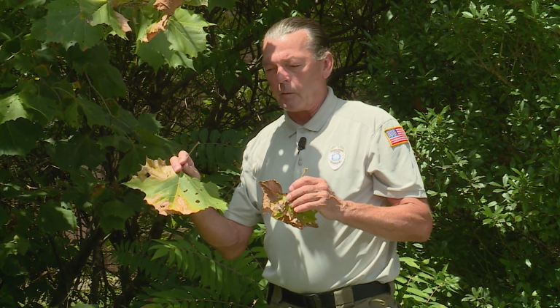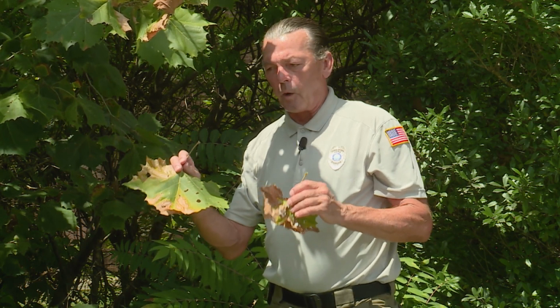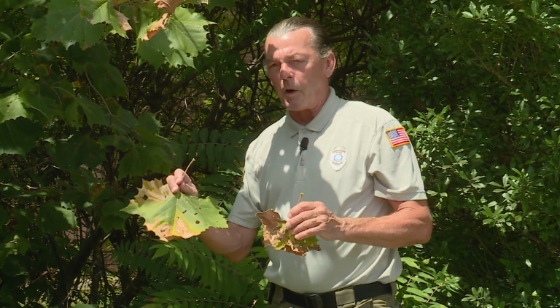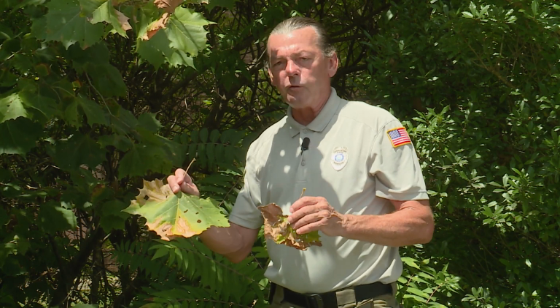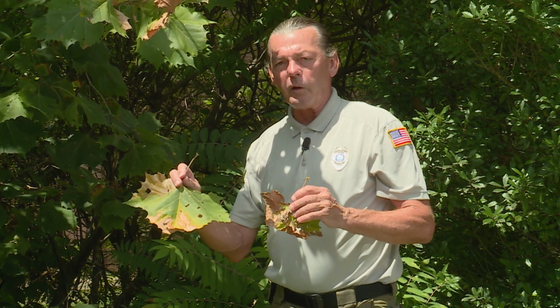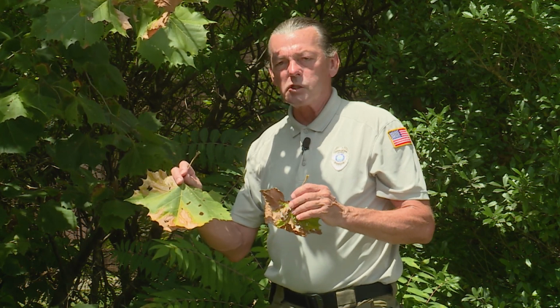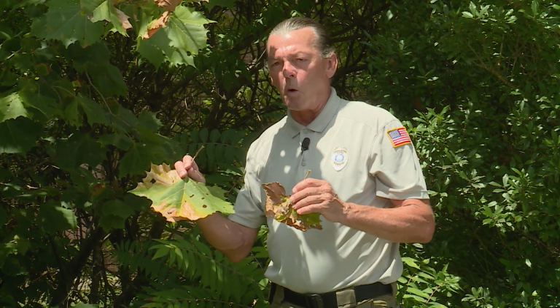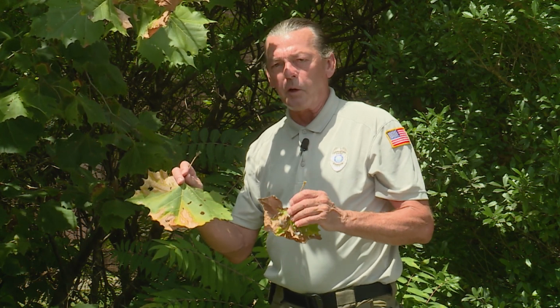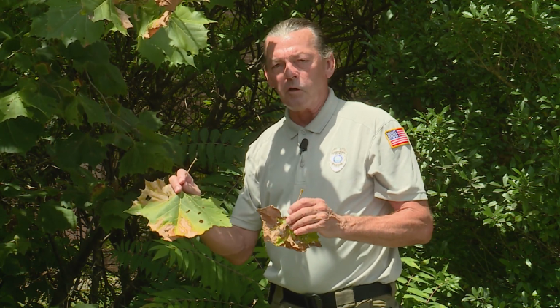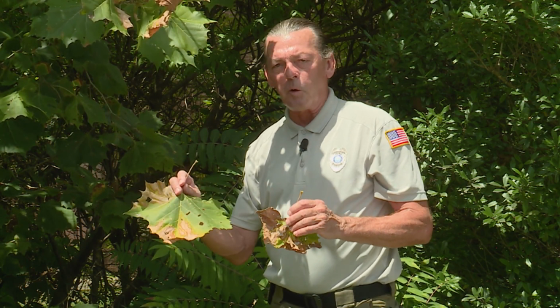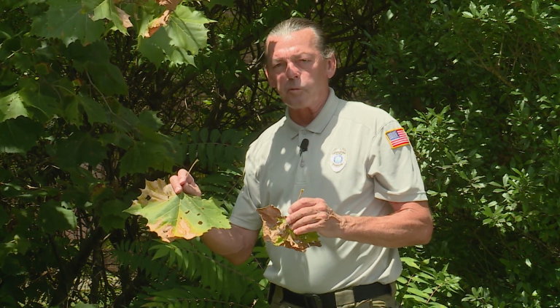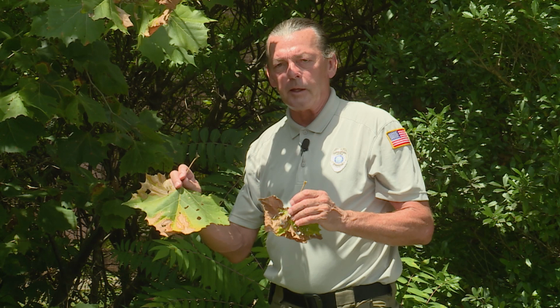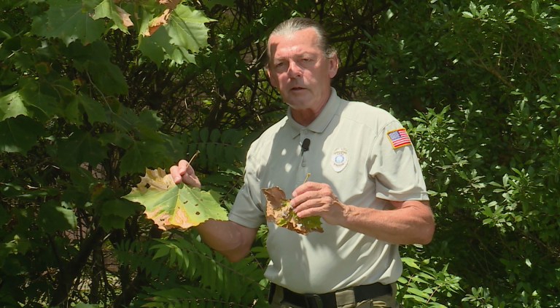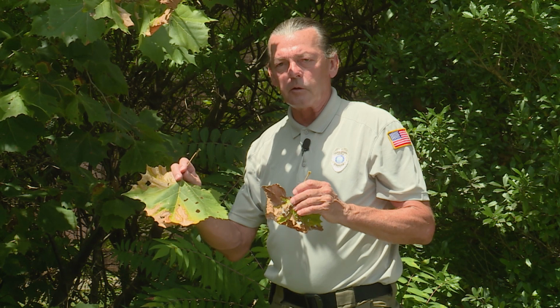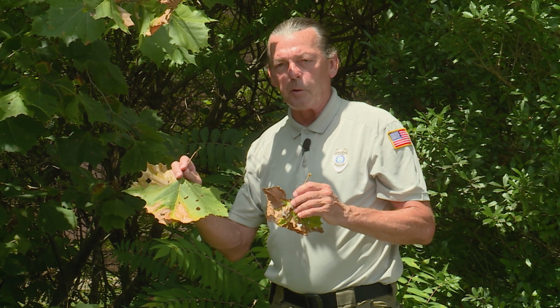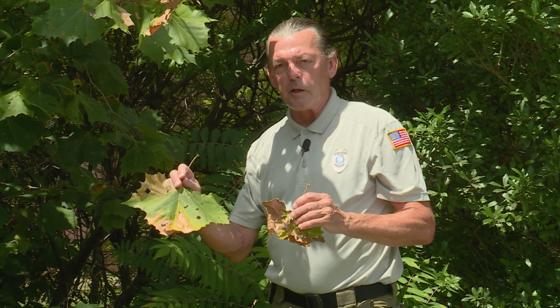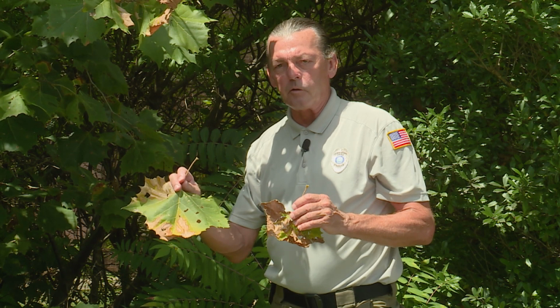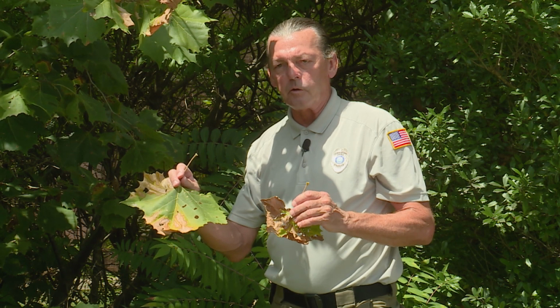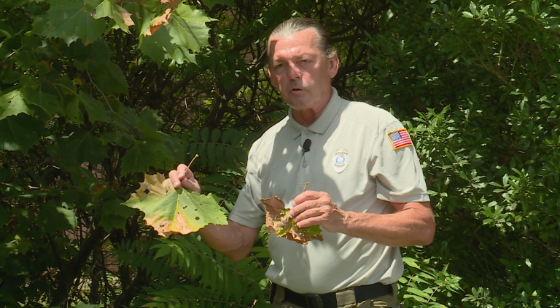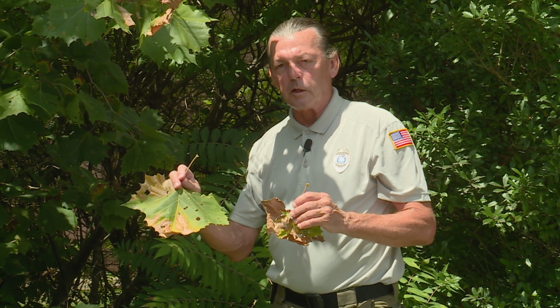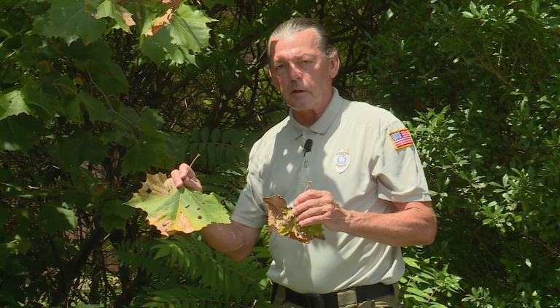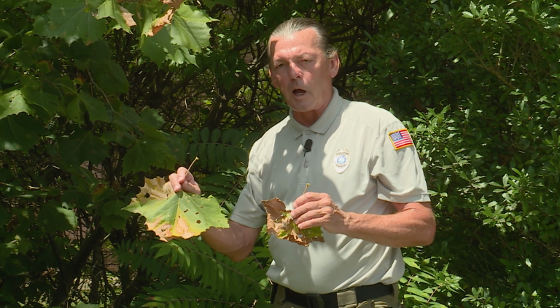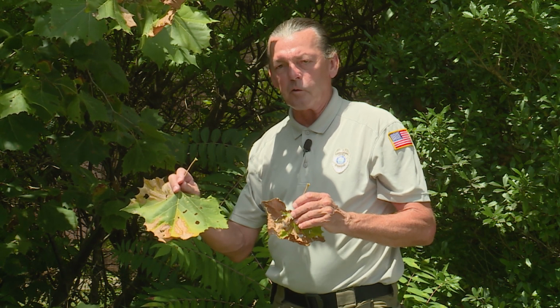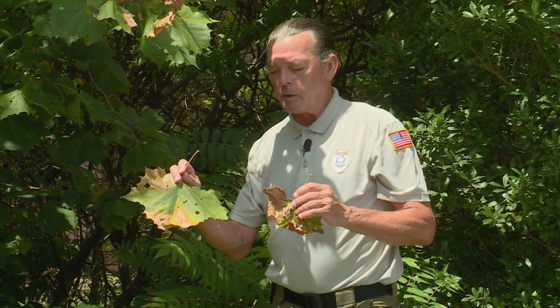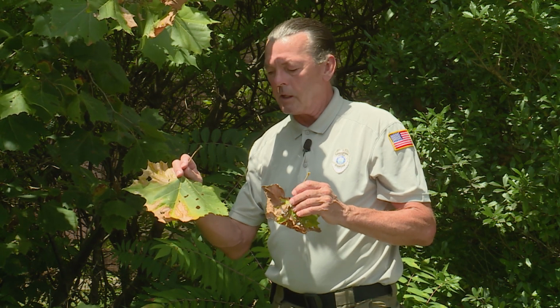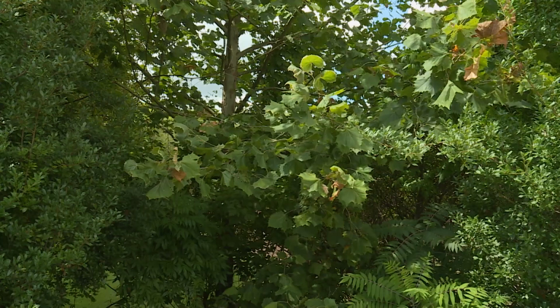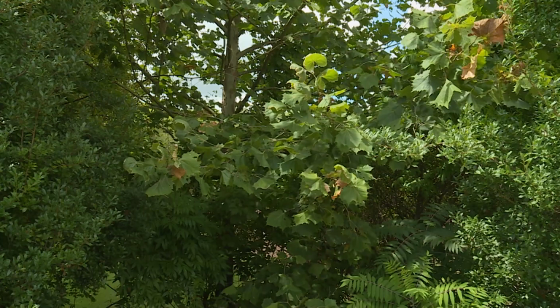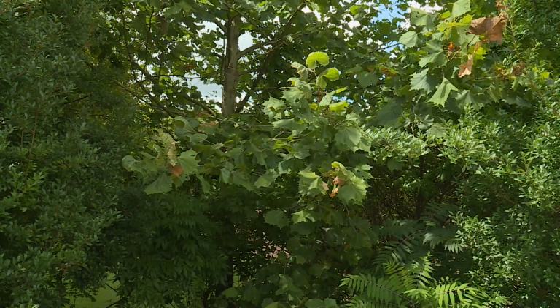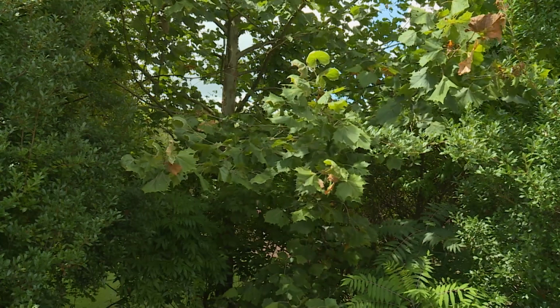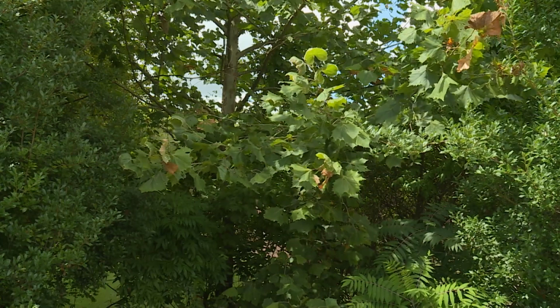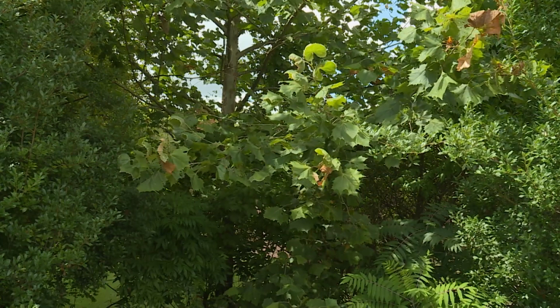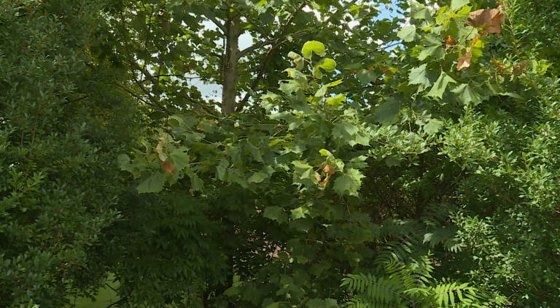Rake up all the foliage — don't put it in your mulch bin, don't put it in your compost bin. Put it in the trash.